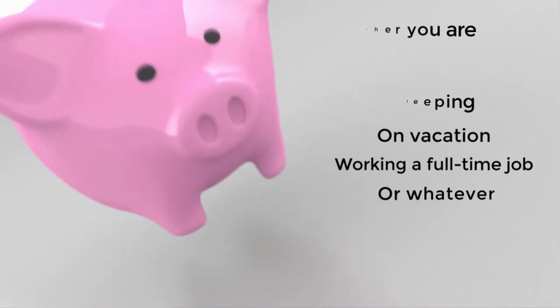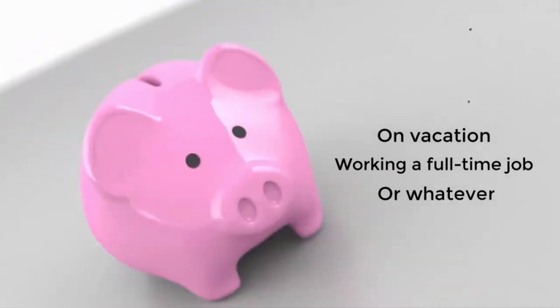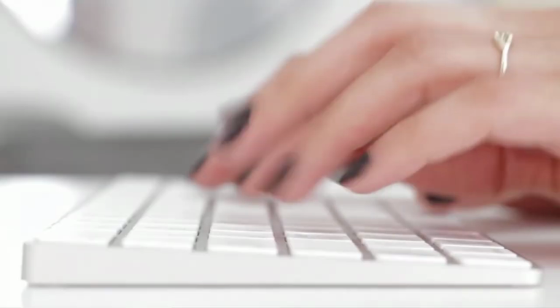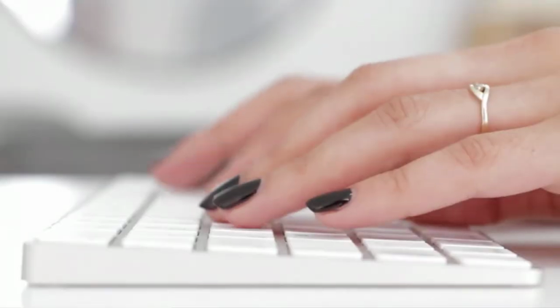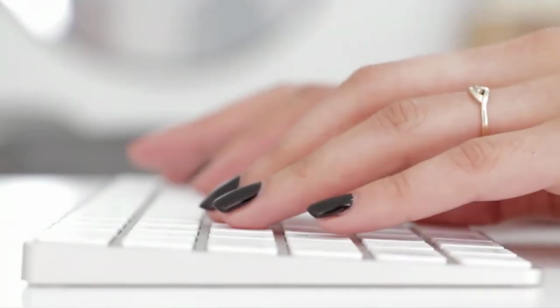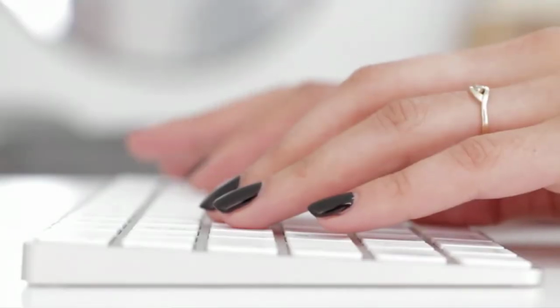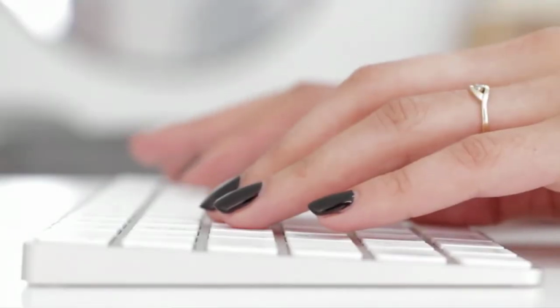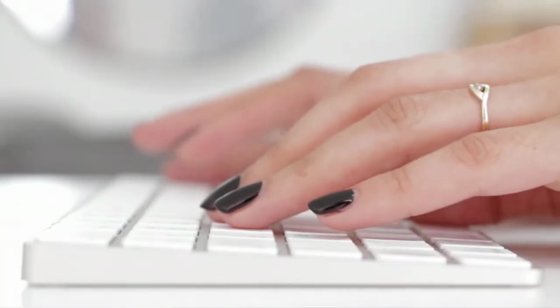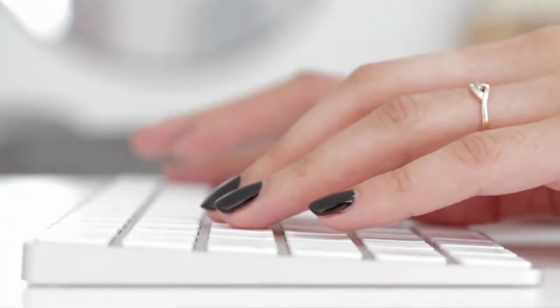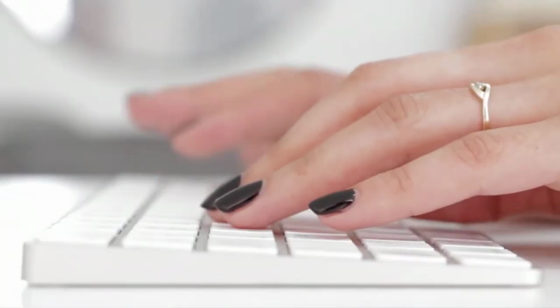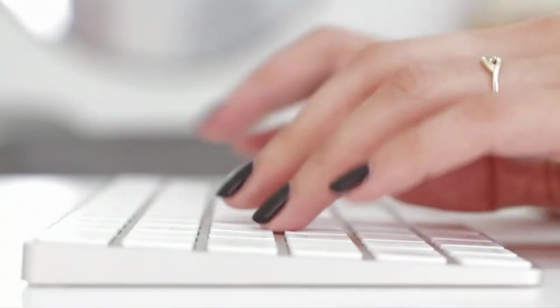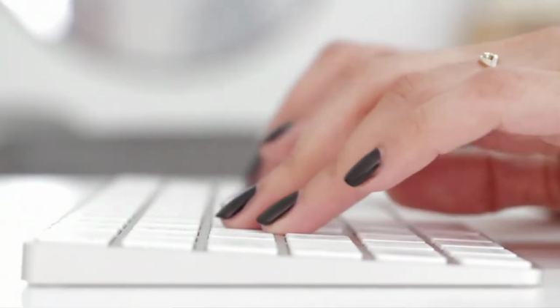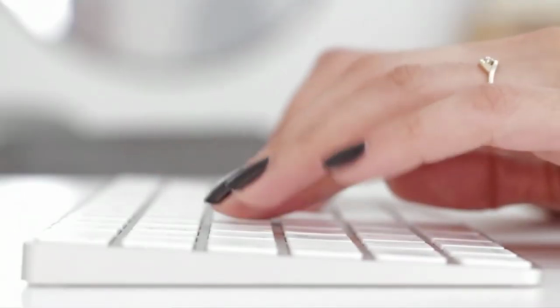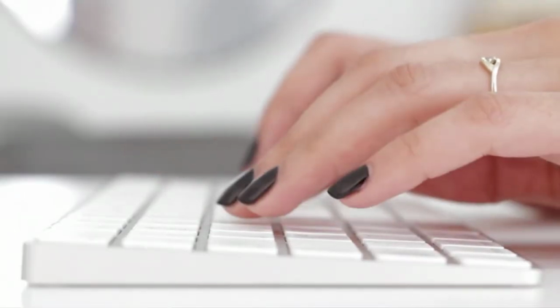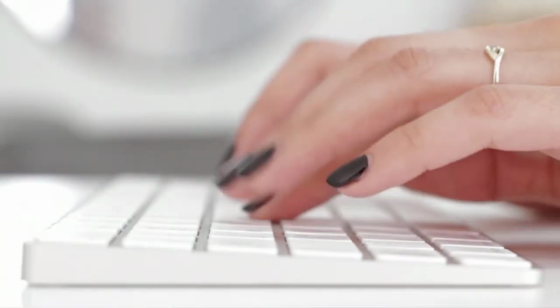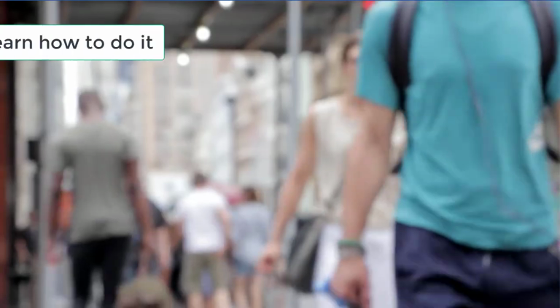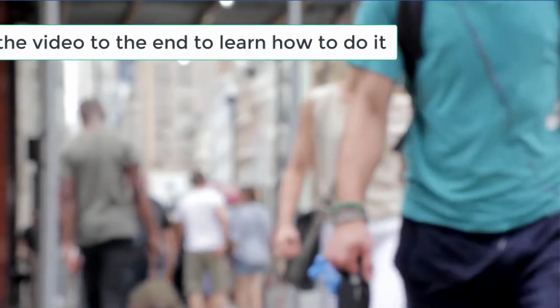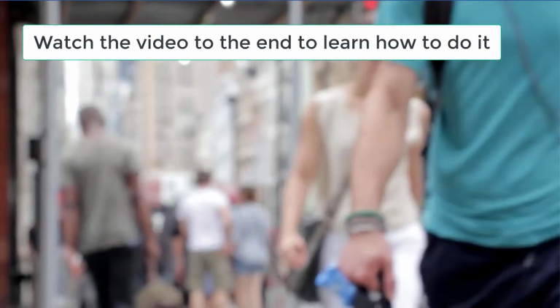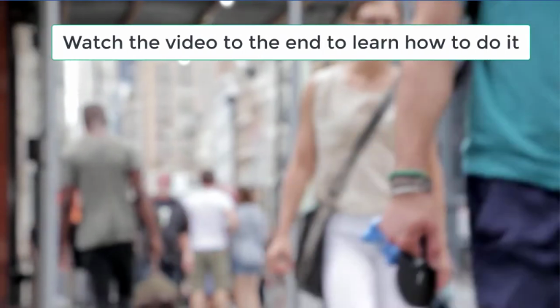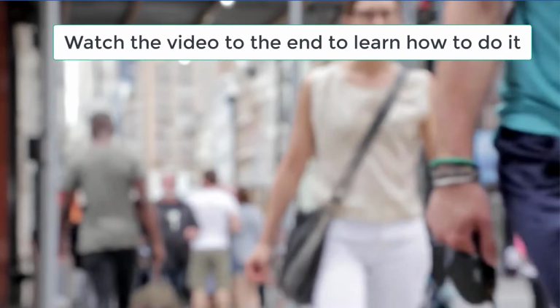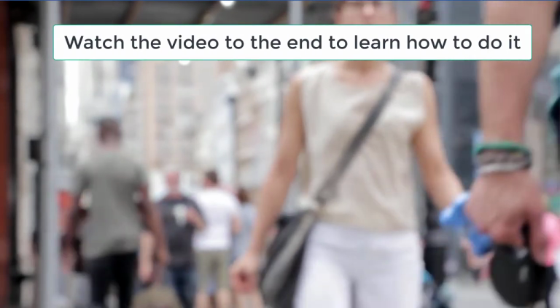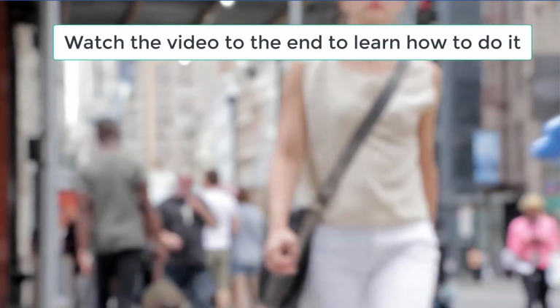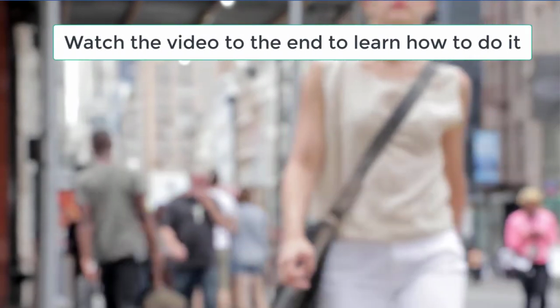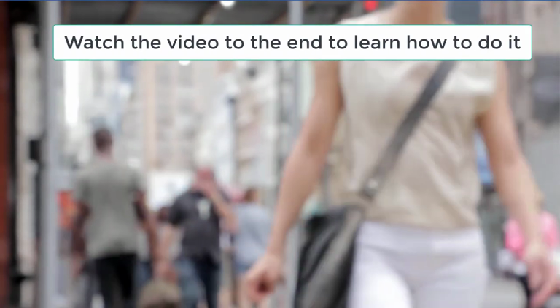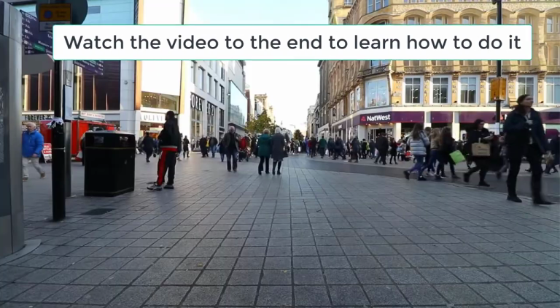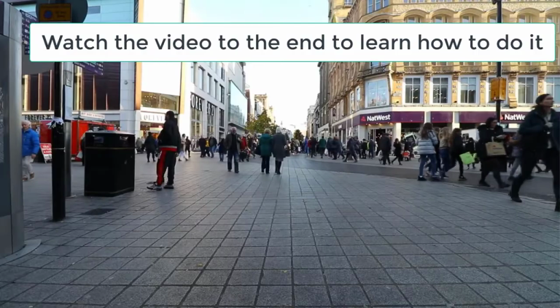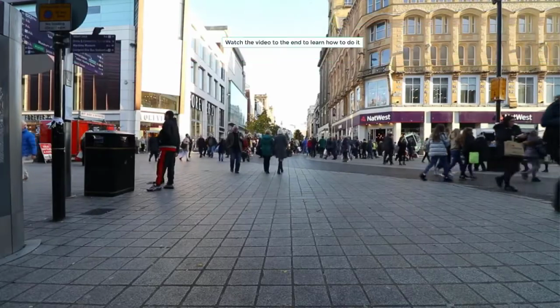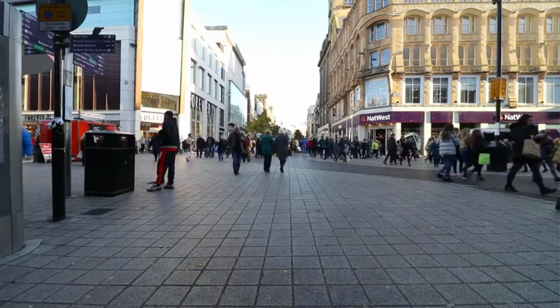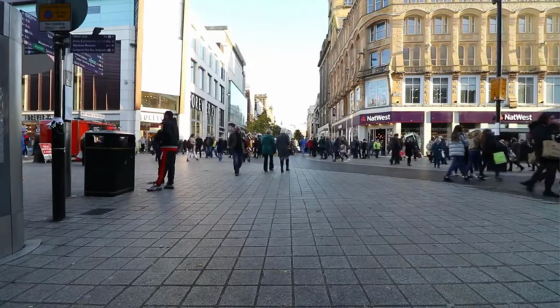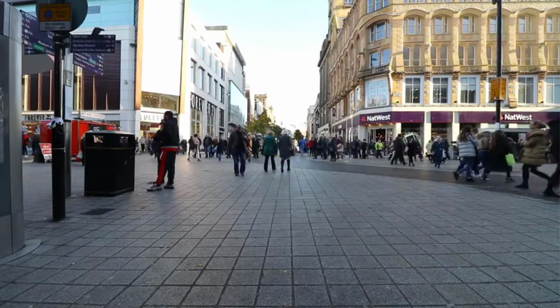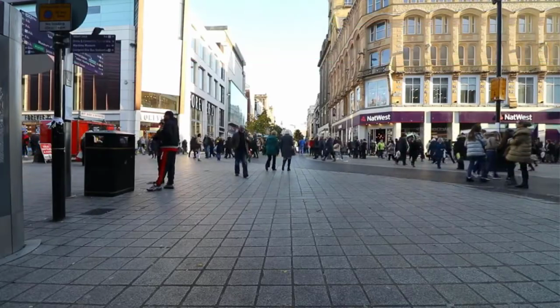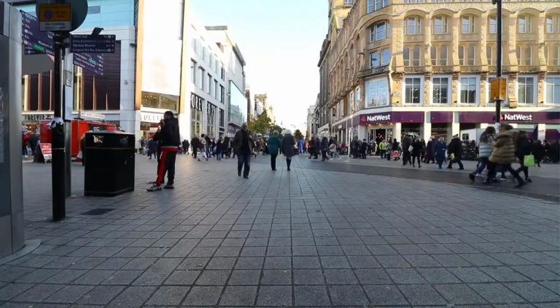So if you want to learn how to make money online blogging, then be sure to watch the video until the end to learn how to do it. Let's get started.